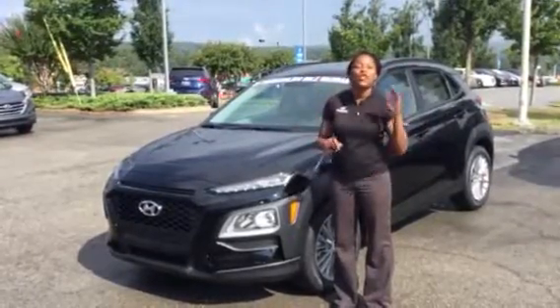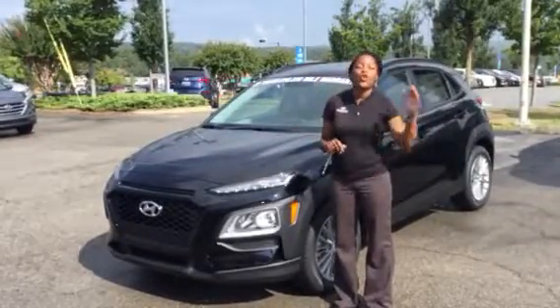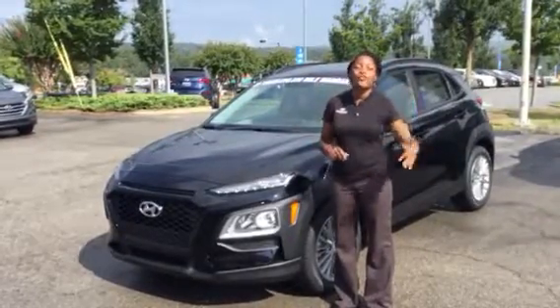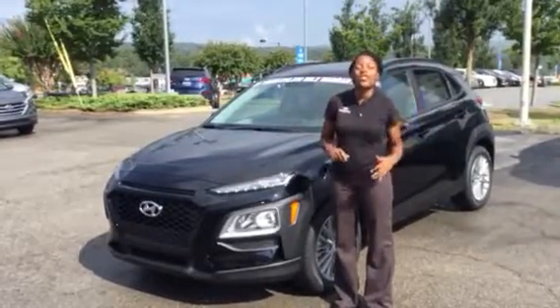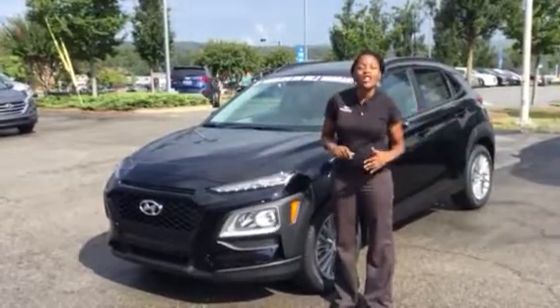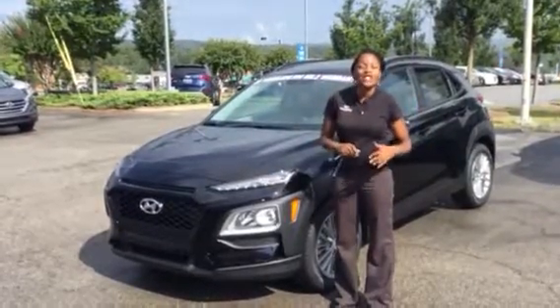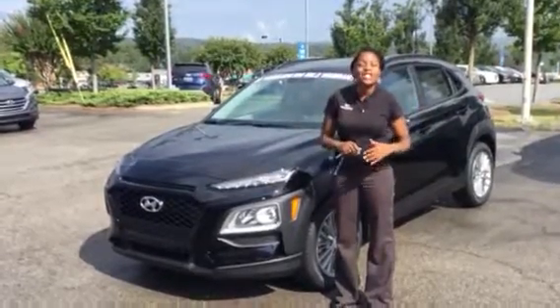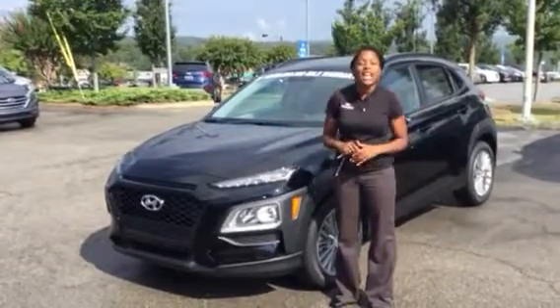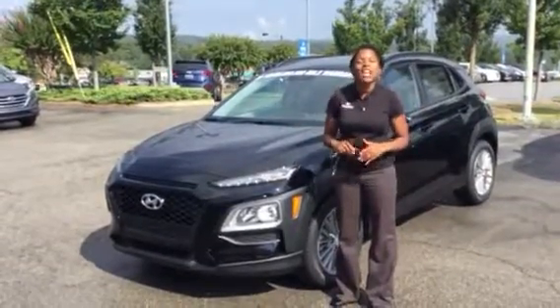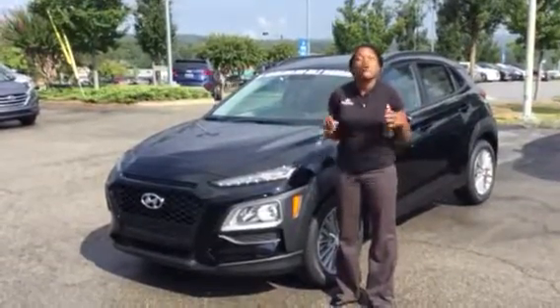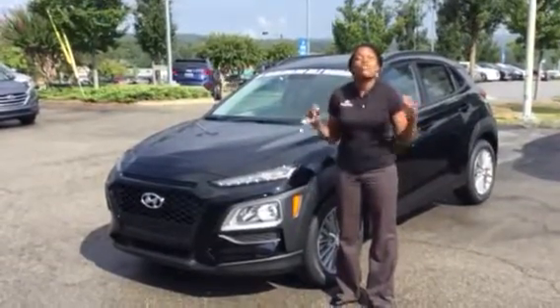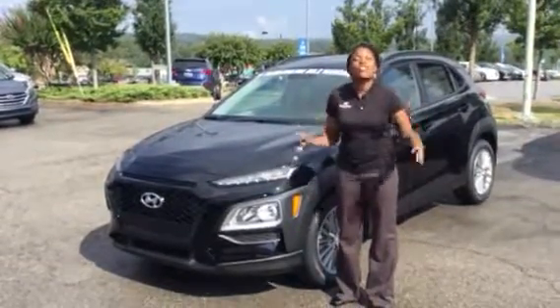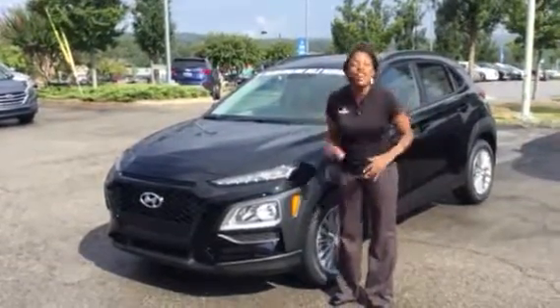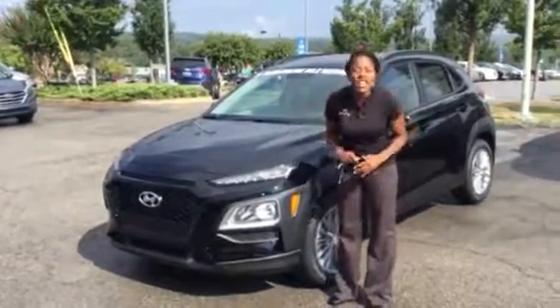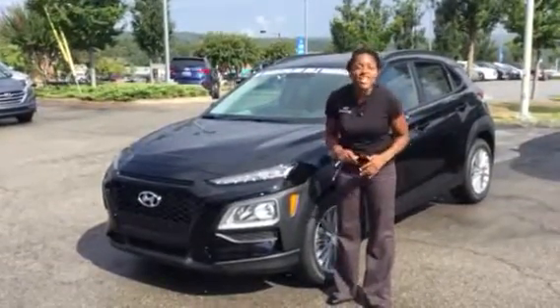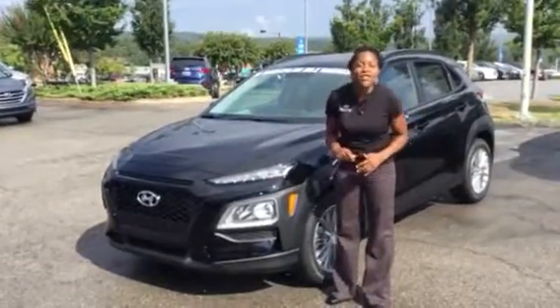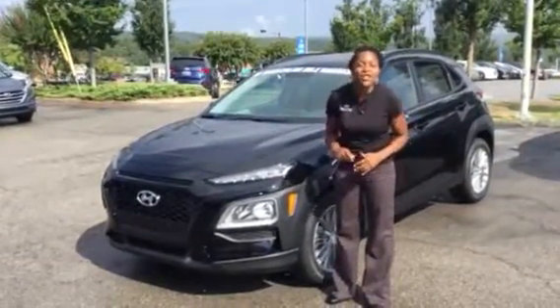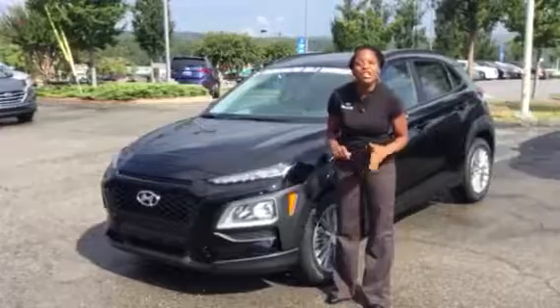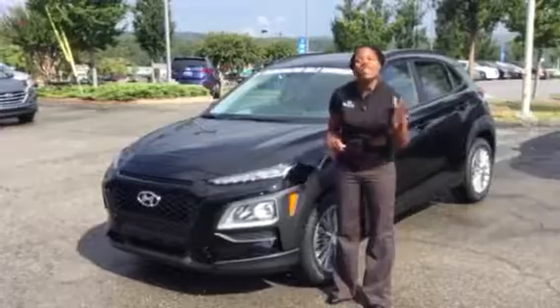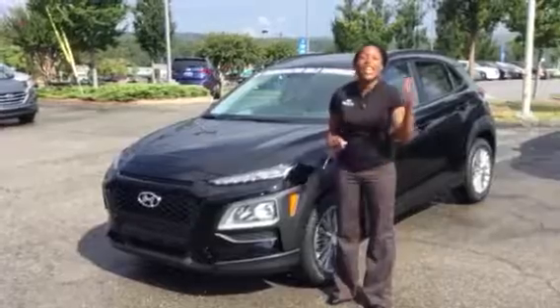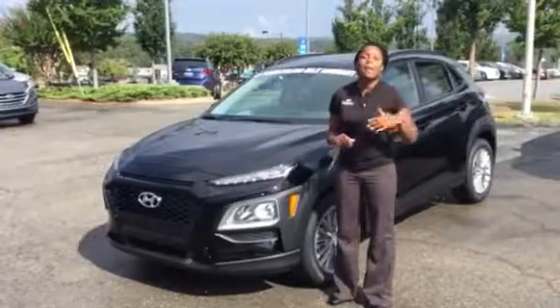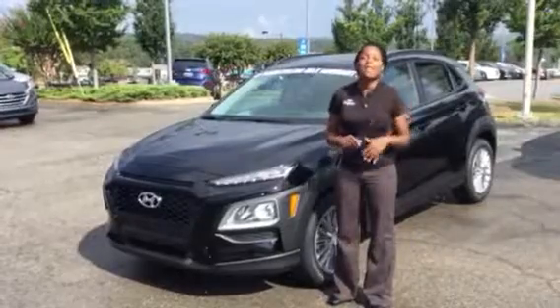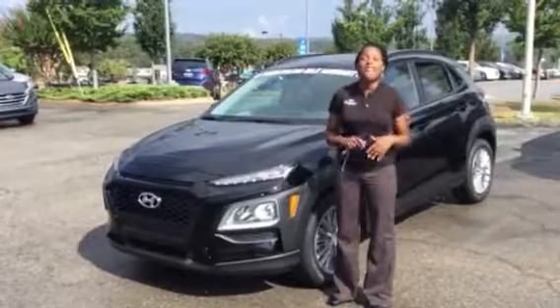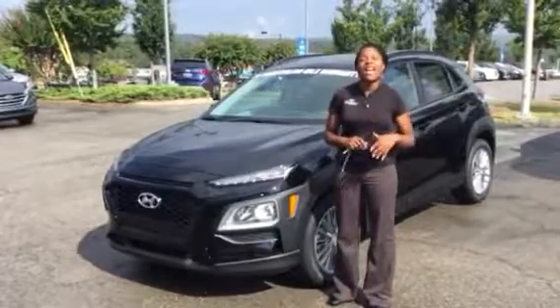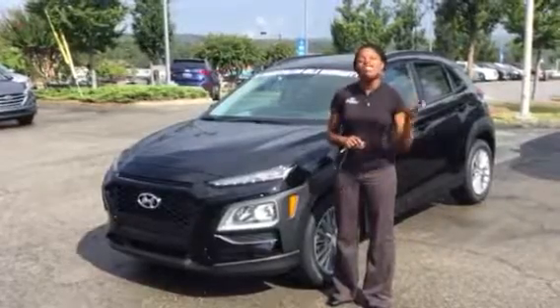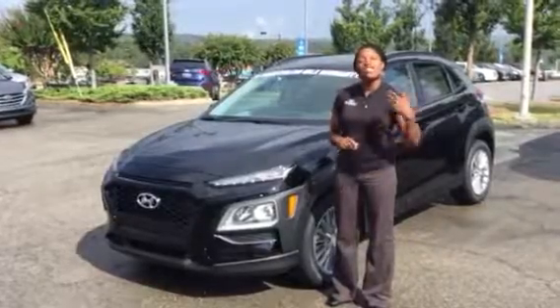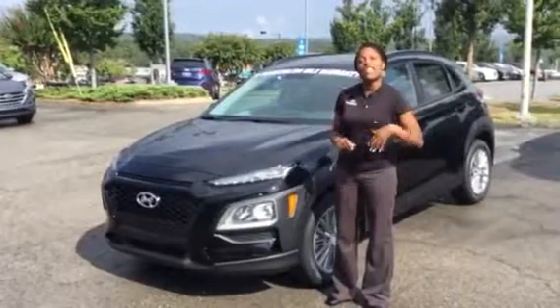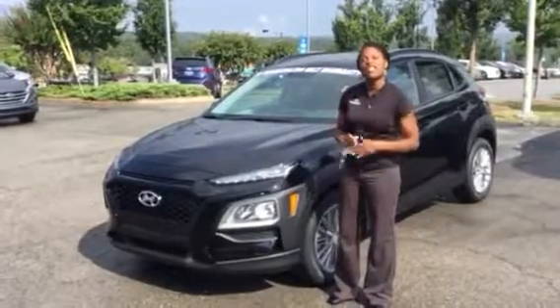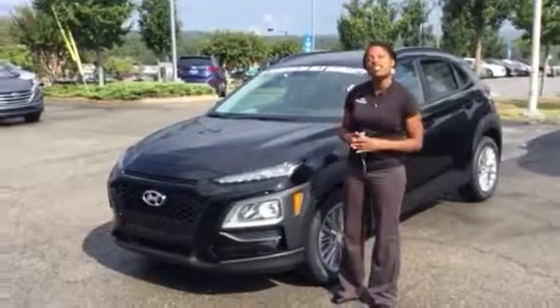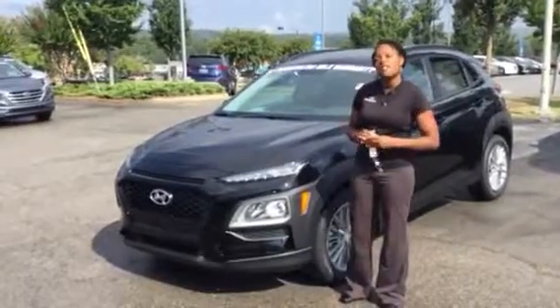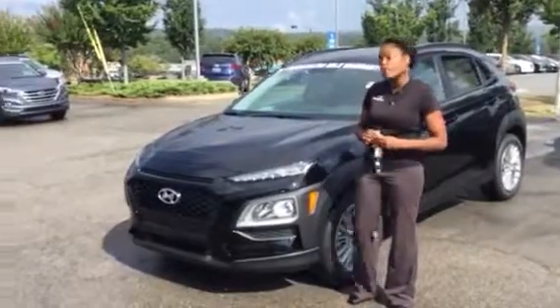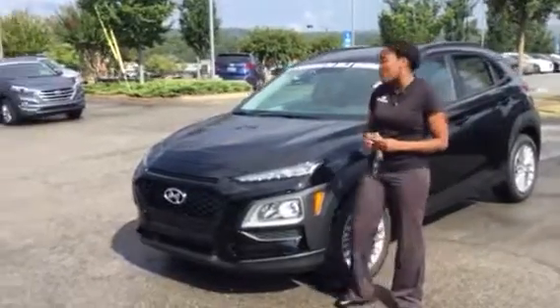It has the great feel of a sedan with the look of an SUV. You can't beat that. So let's take a look at the vehicle.